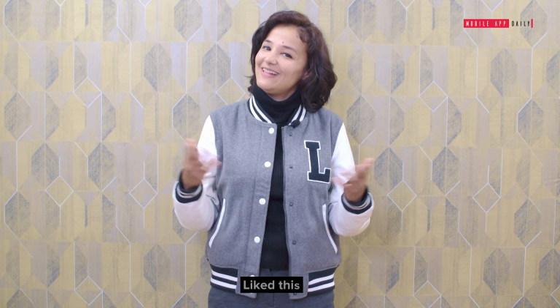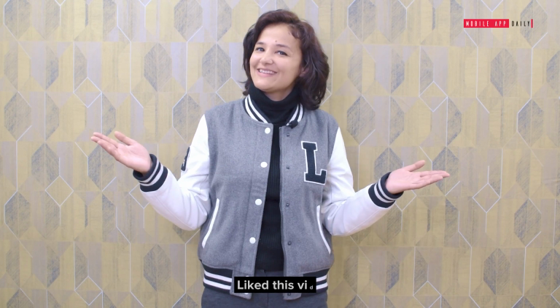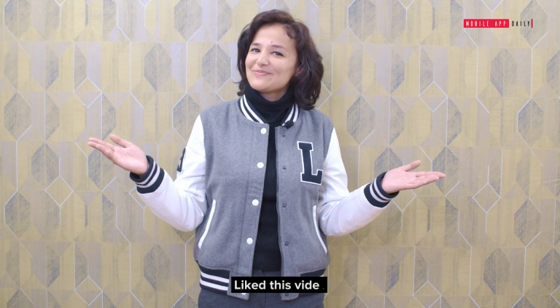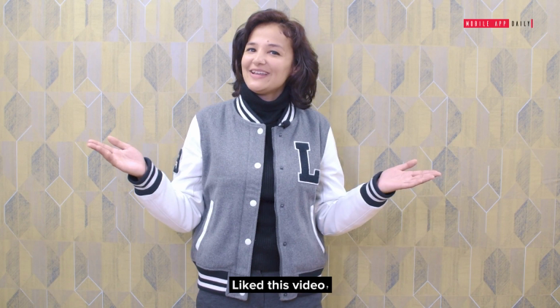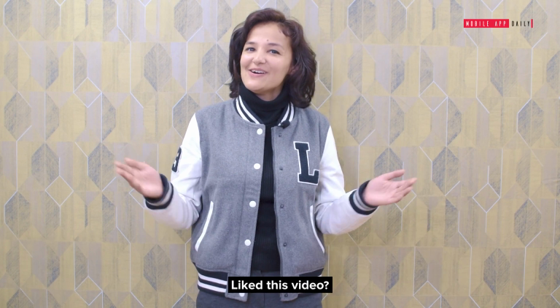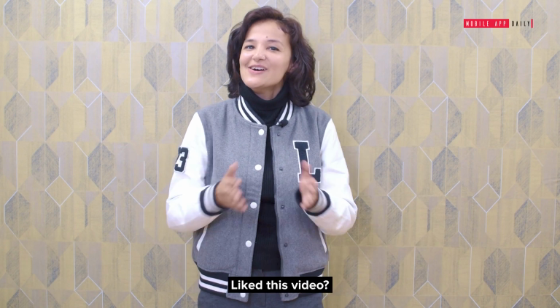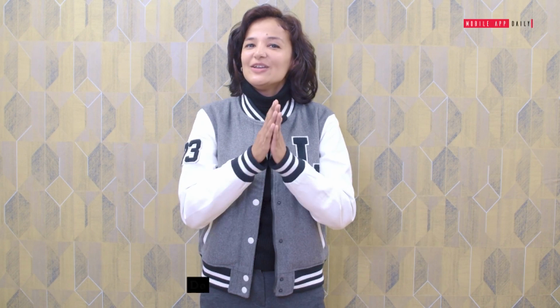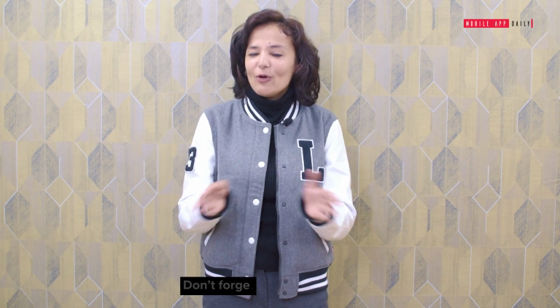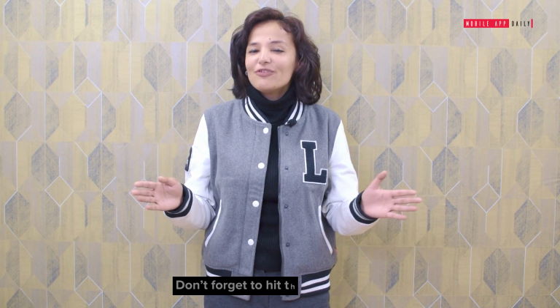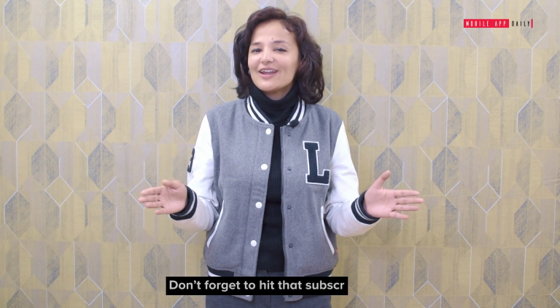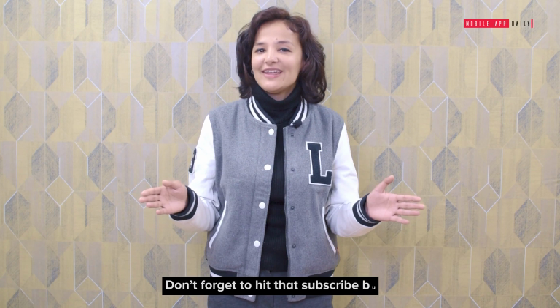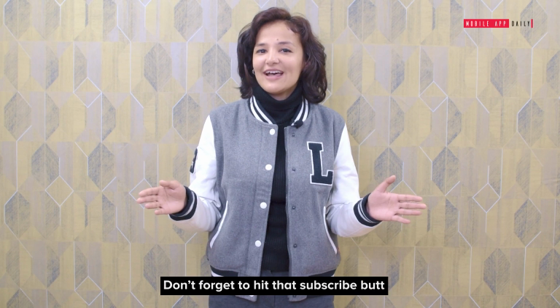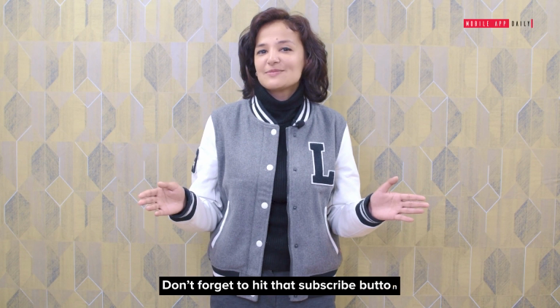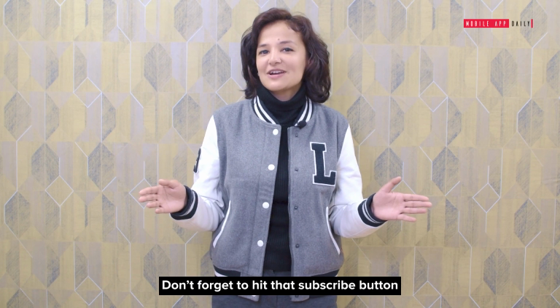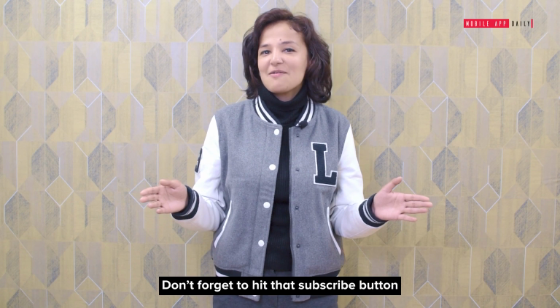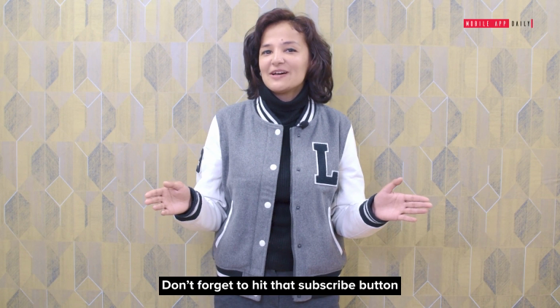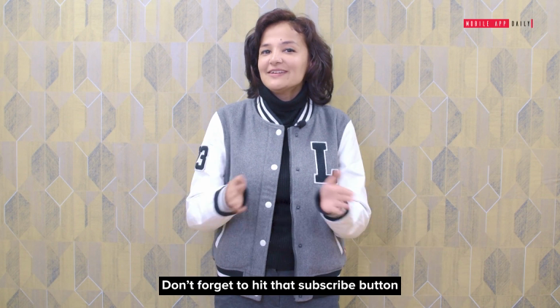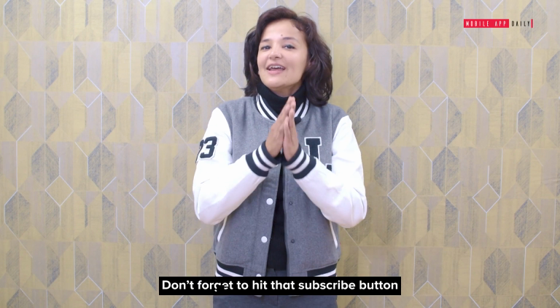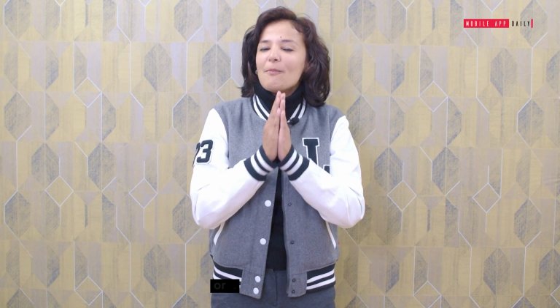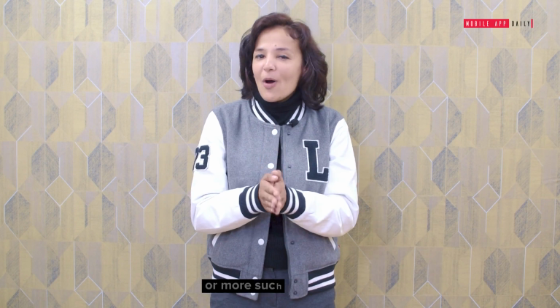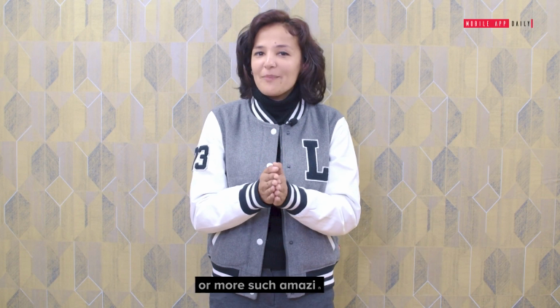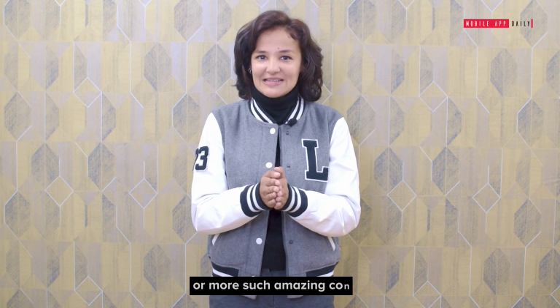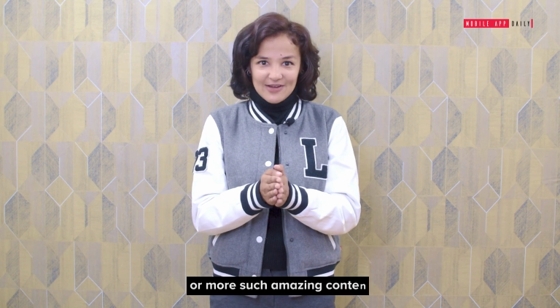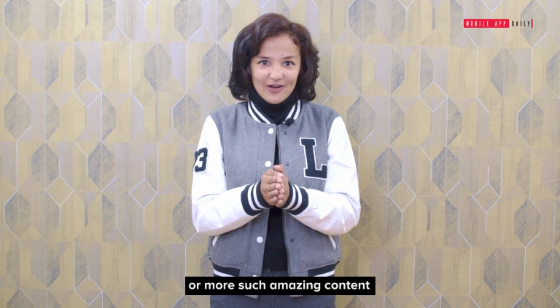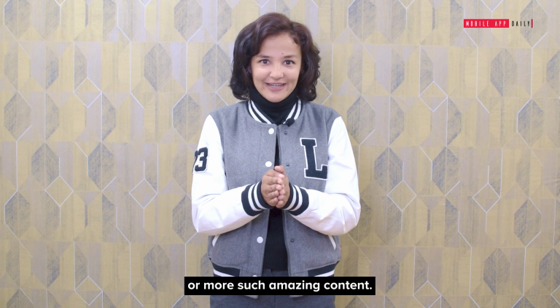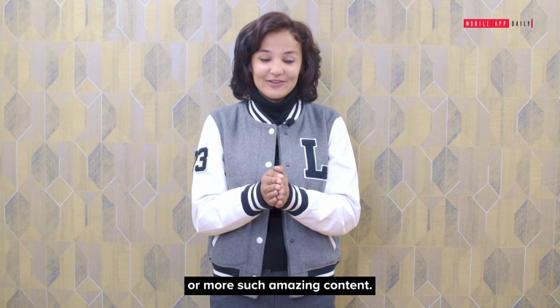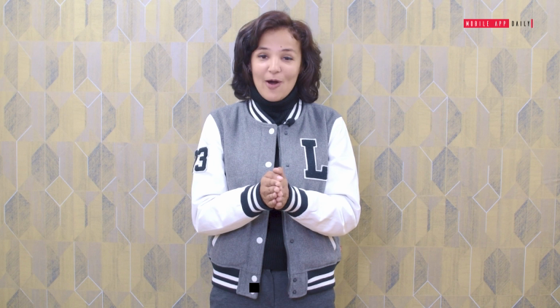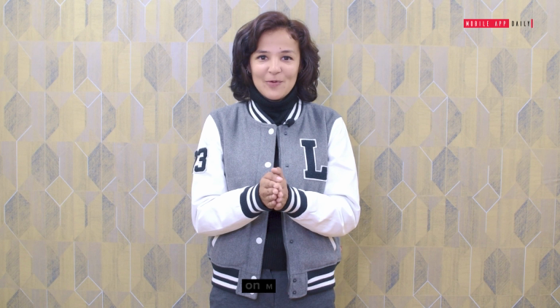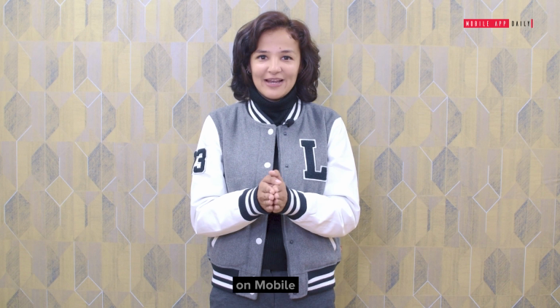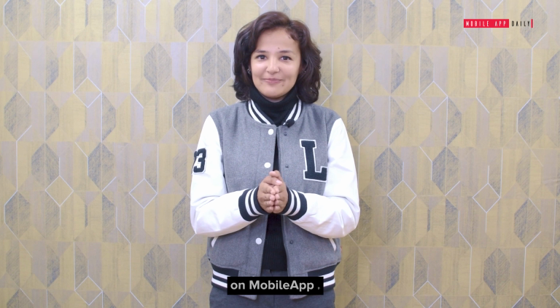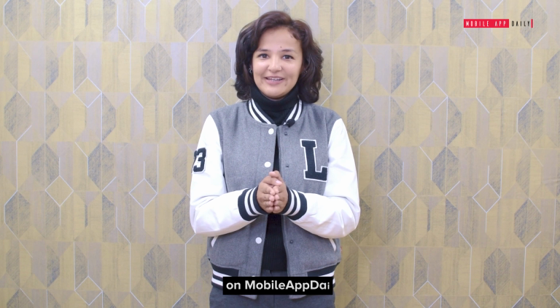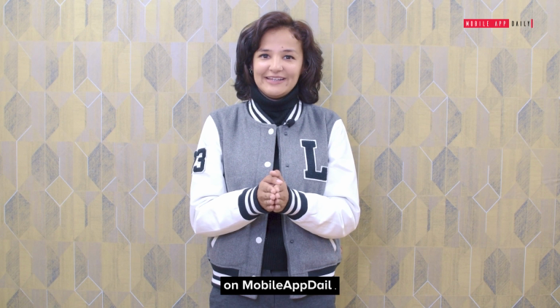Like this video? Don't forget to hit that subscribe button for more amazing content on MobileUpDaily.